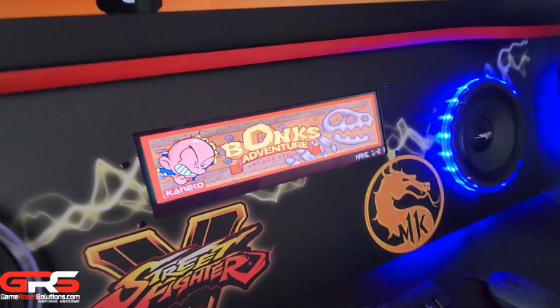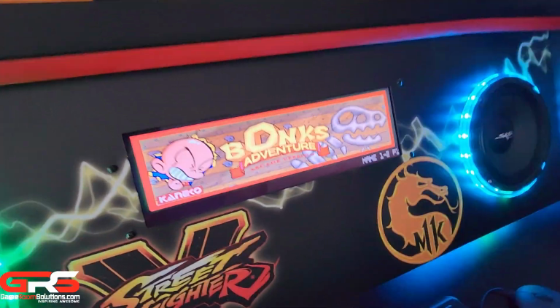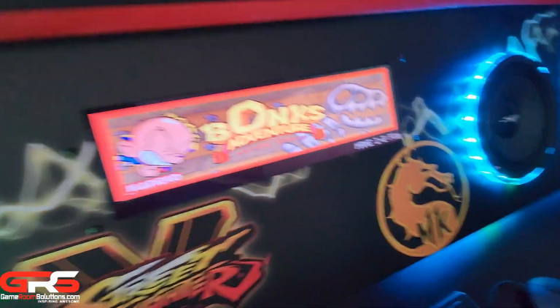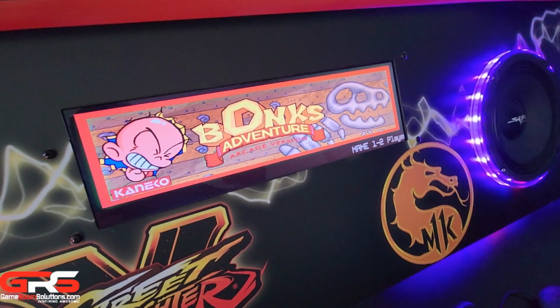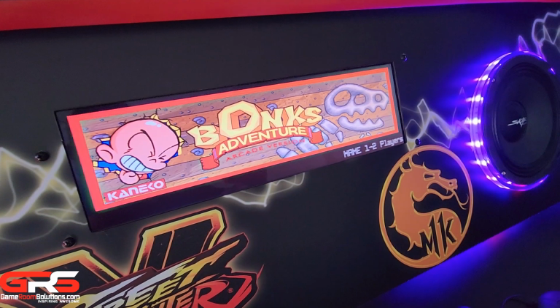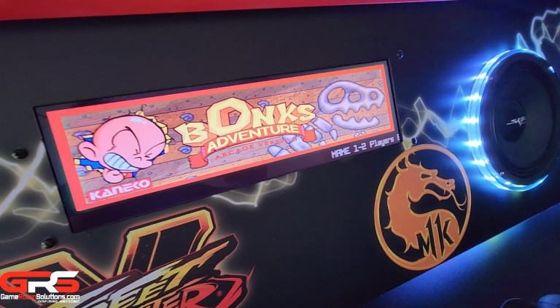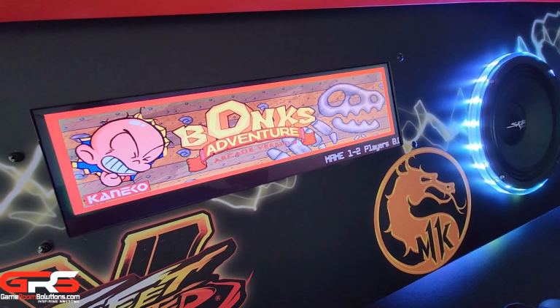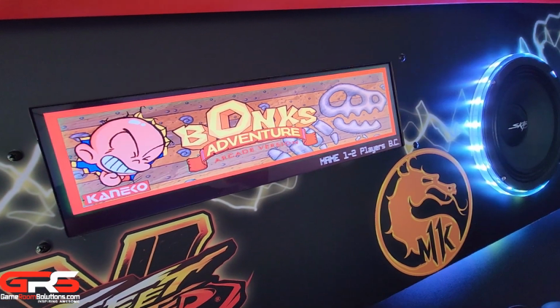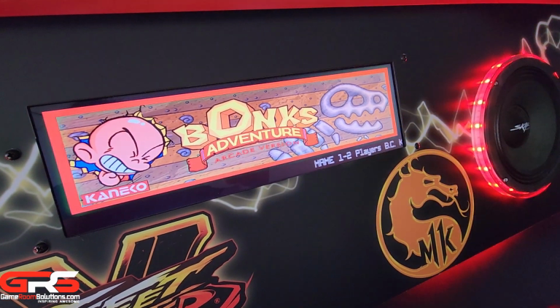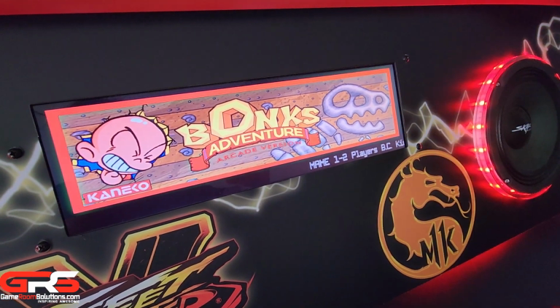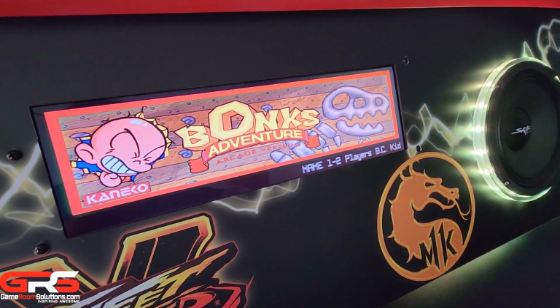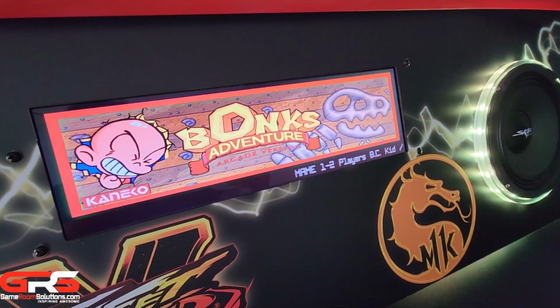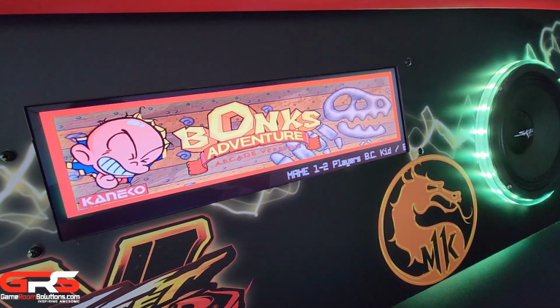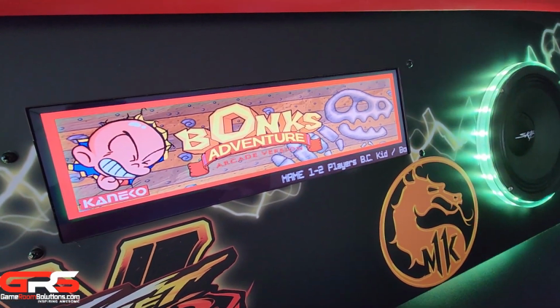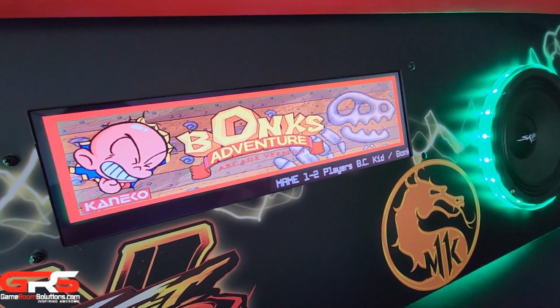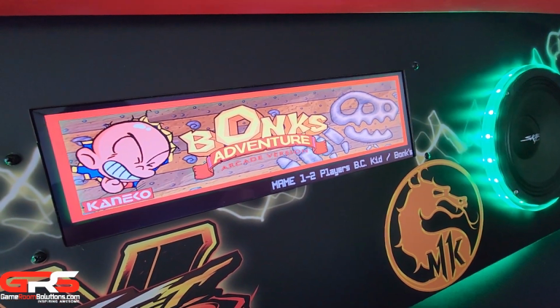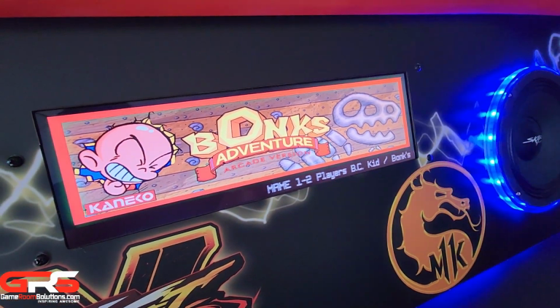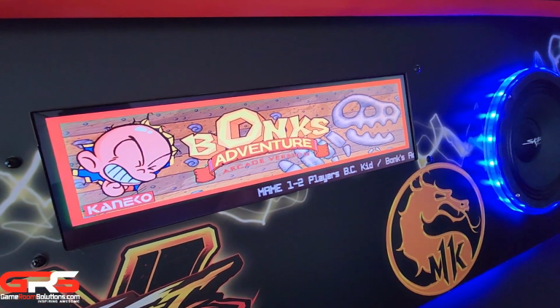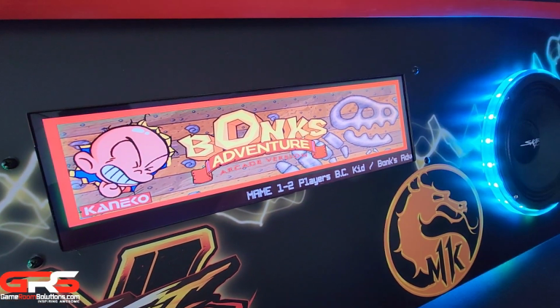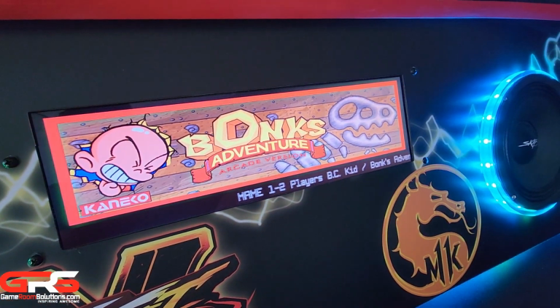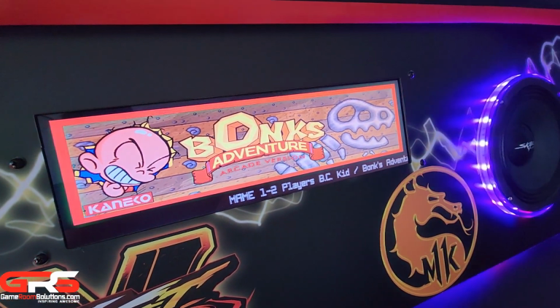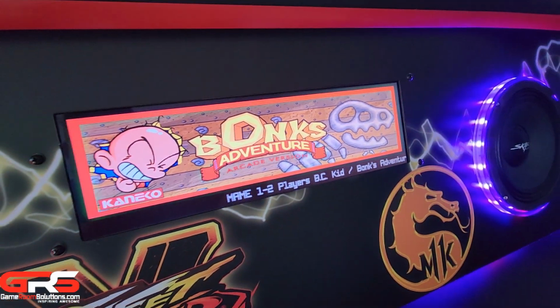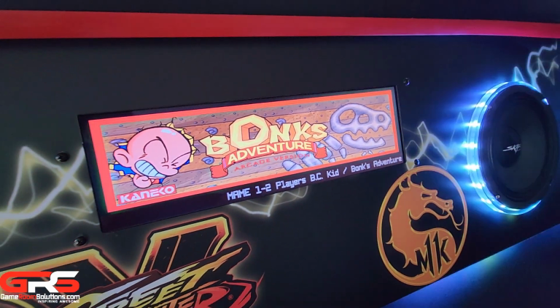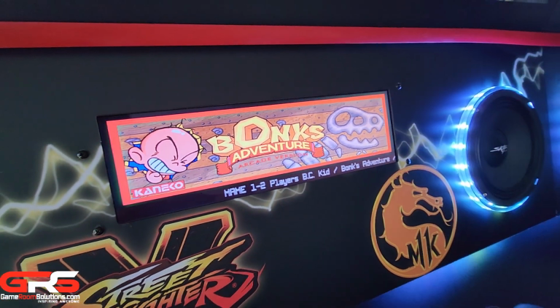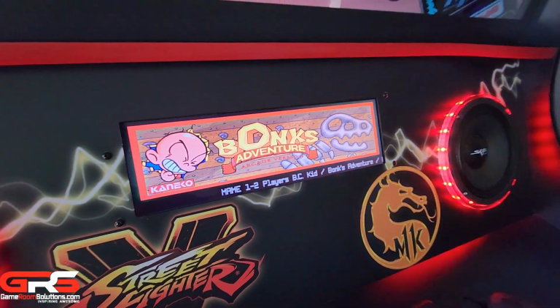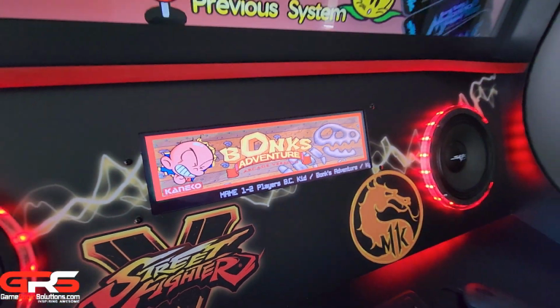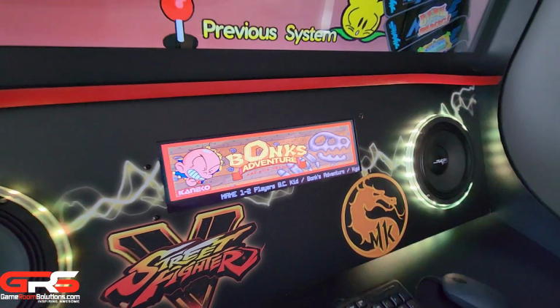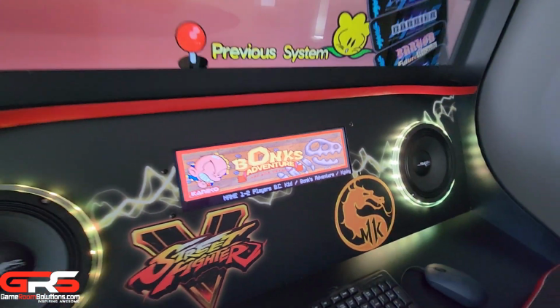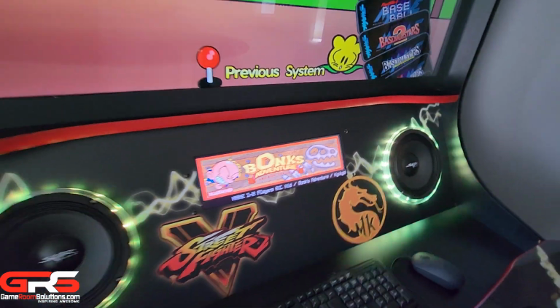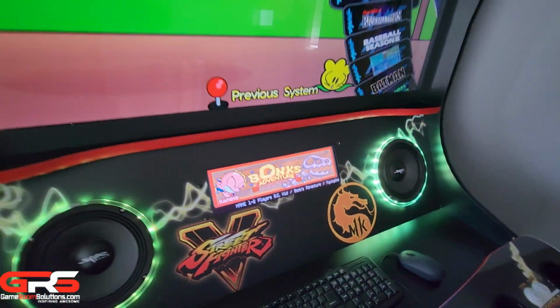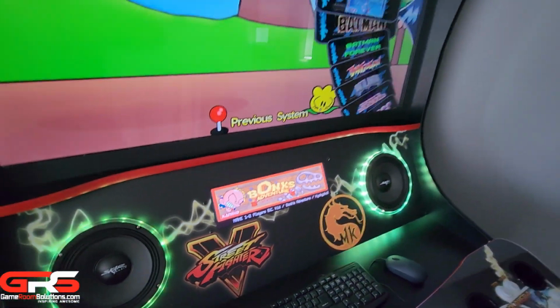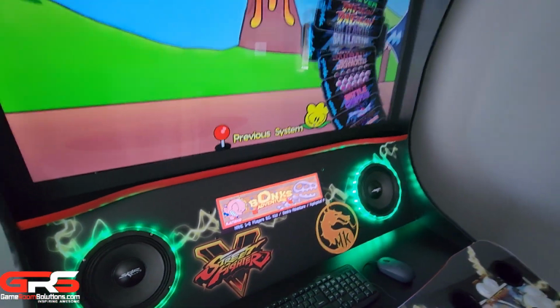It holds 8-inch speakers and we offer an LED light add-on kit. In addition, you can get a 14 by 9 marquee monitor just above the control panel.